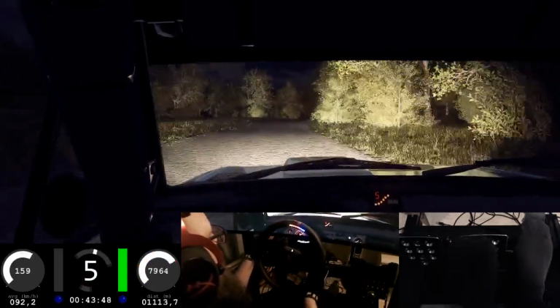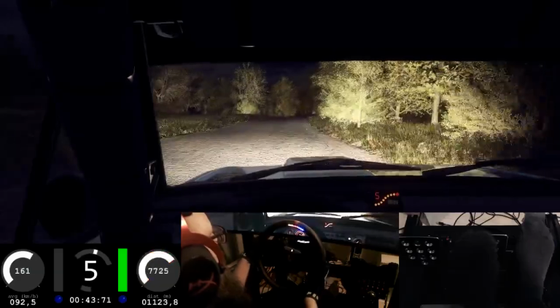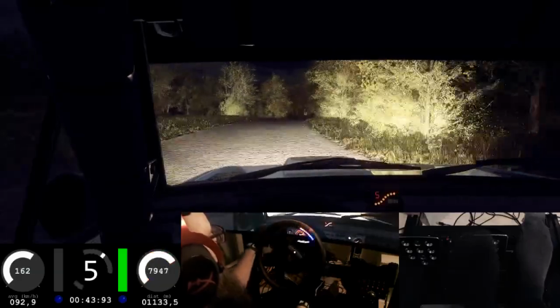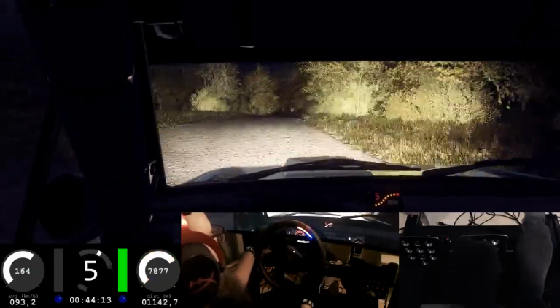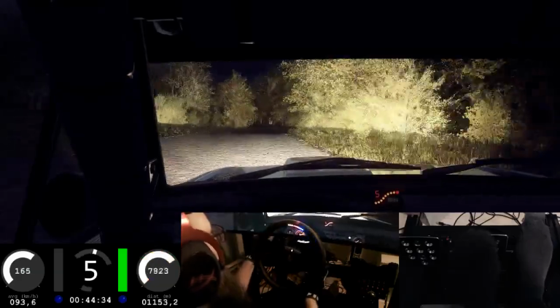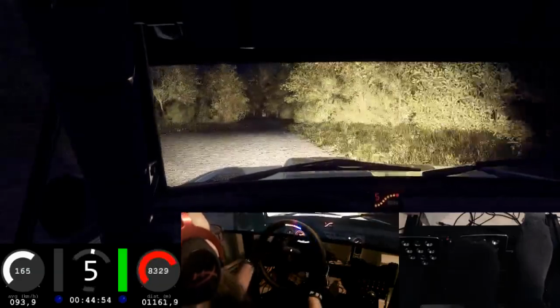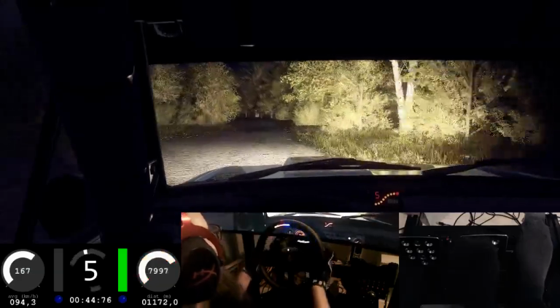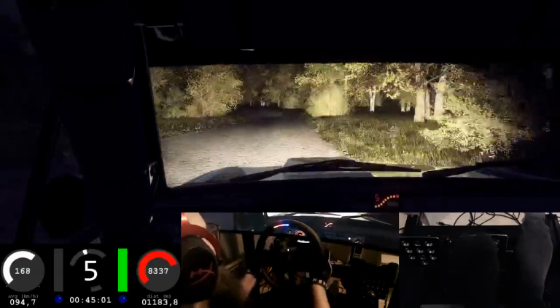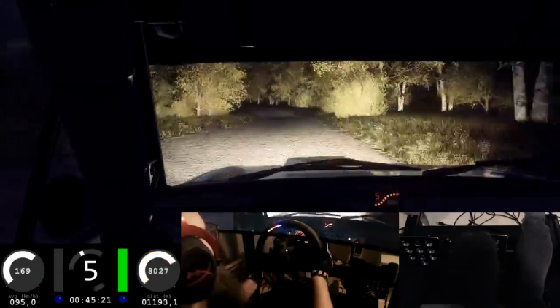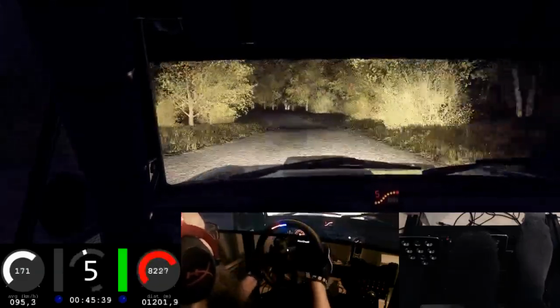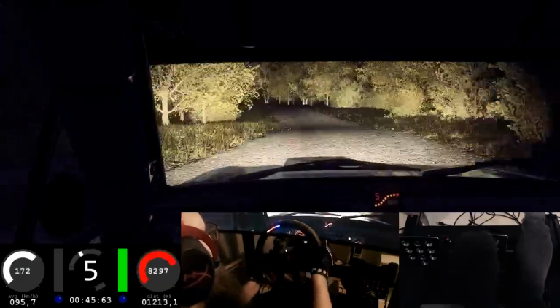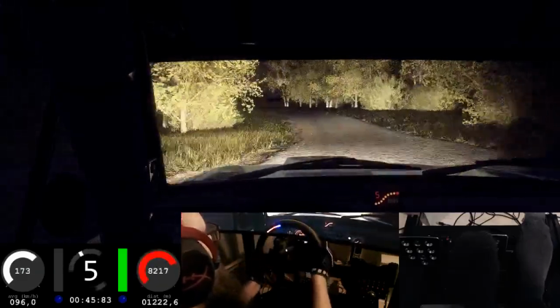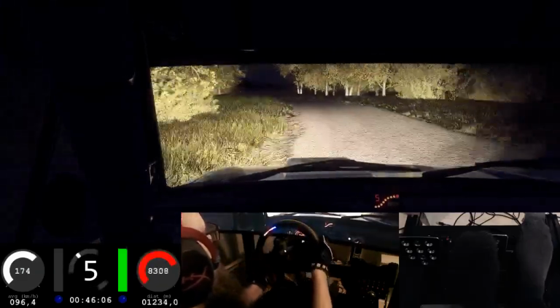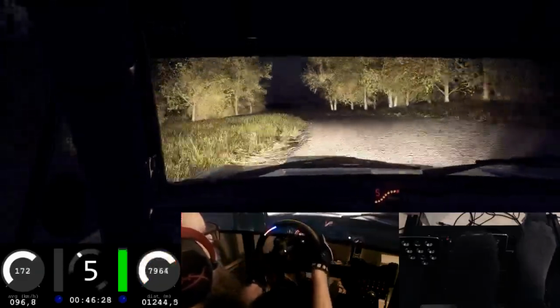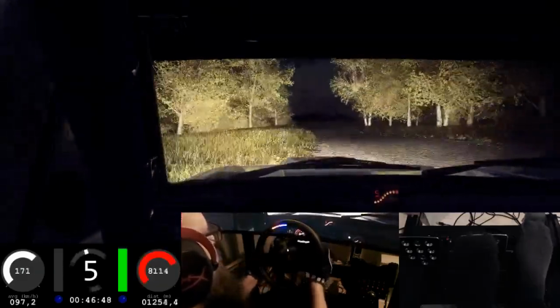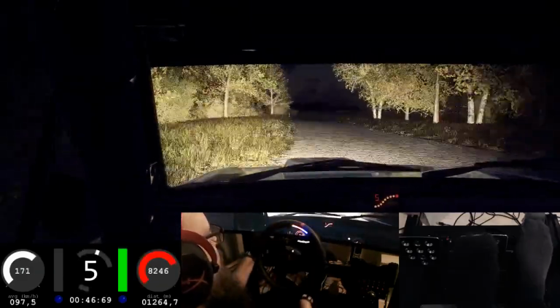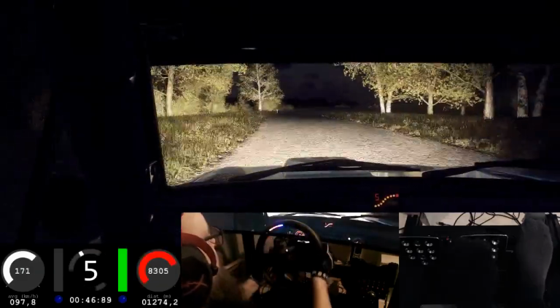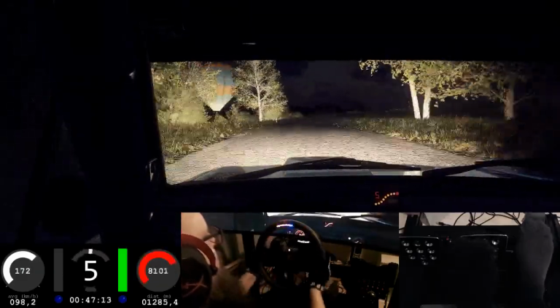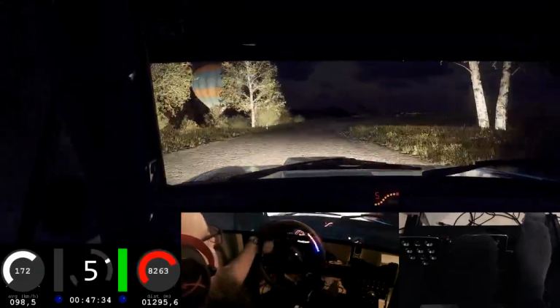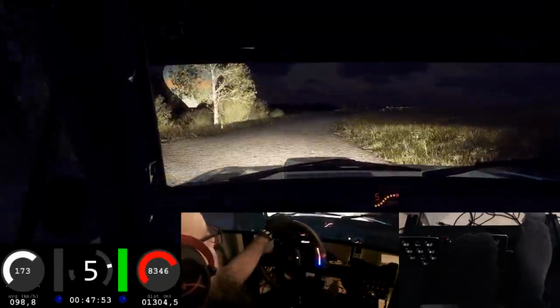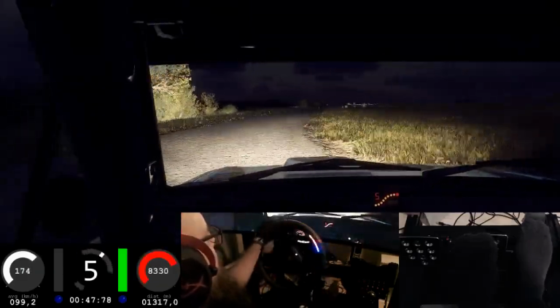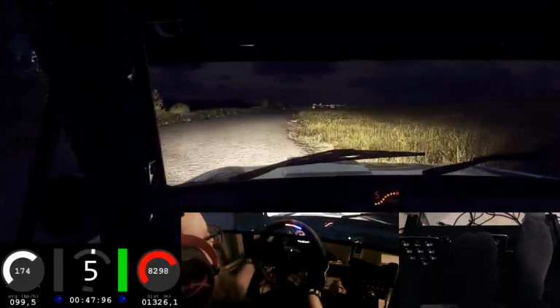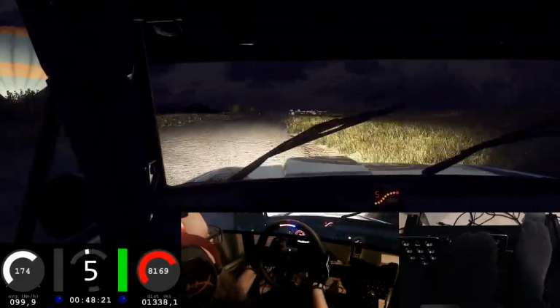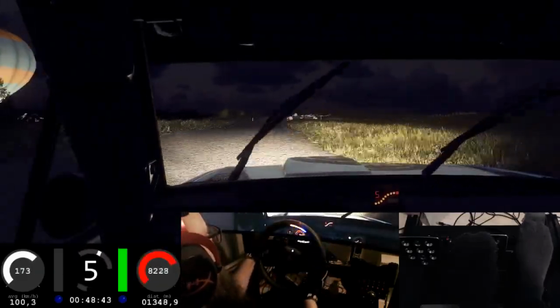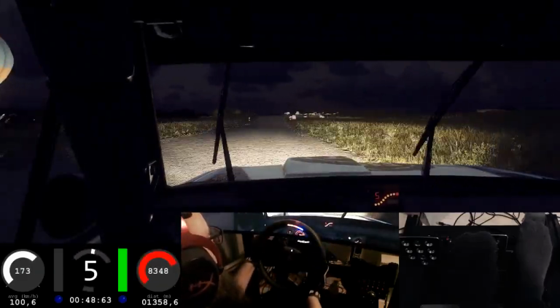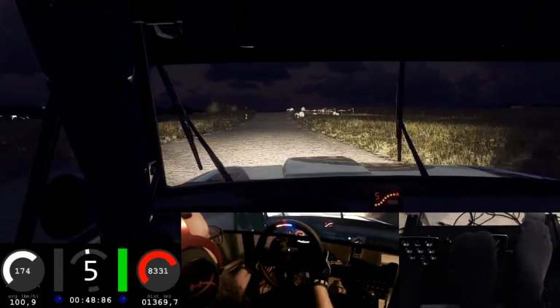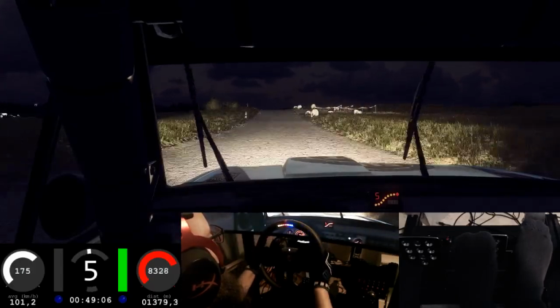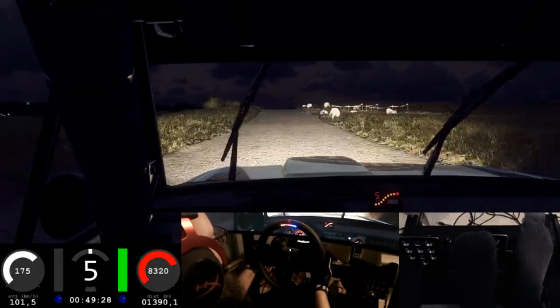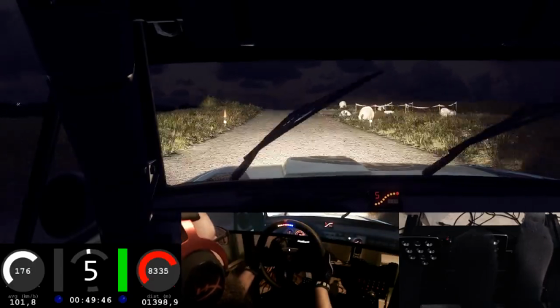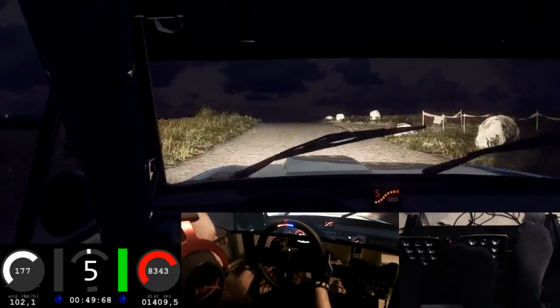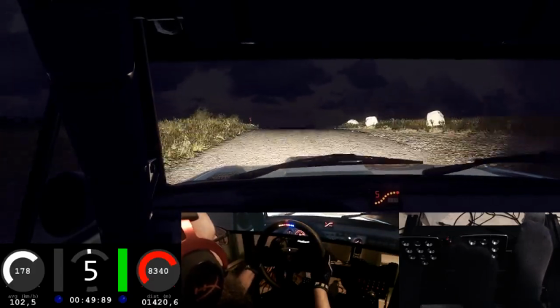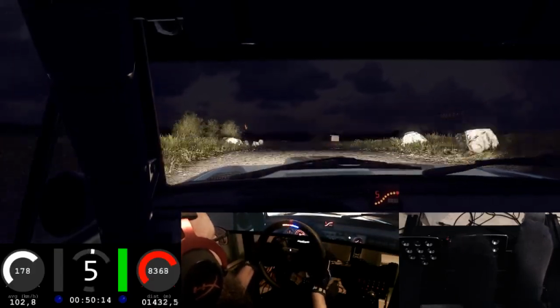Flat crest and jump, 150. Slow six right to the crest, 30, turn unseen helping right.